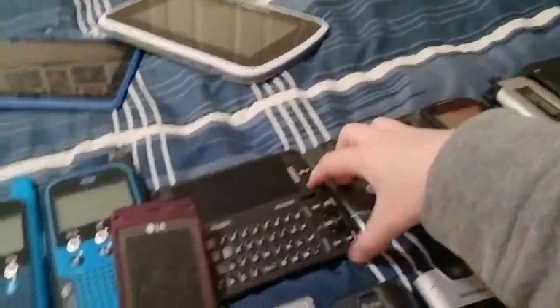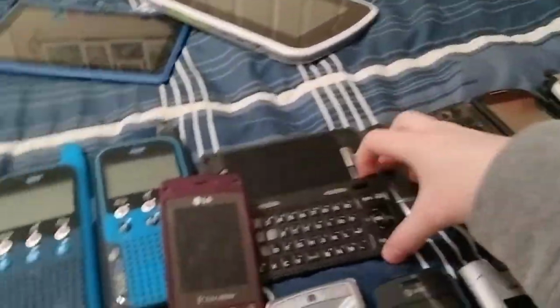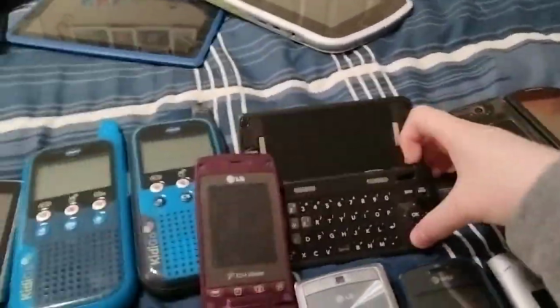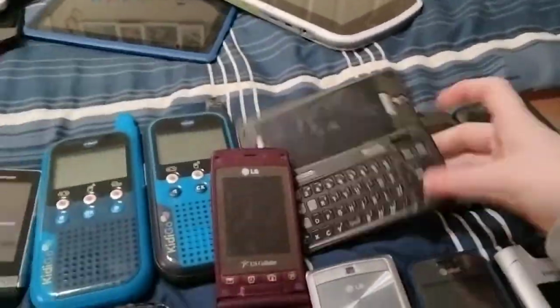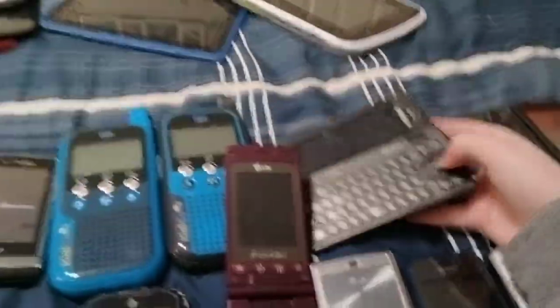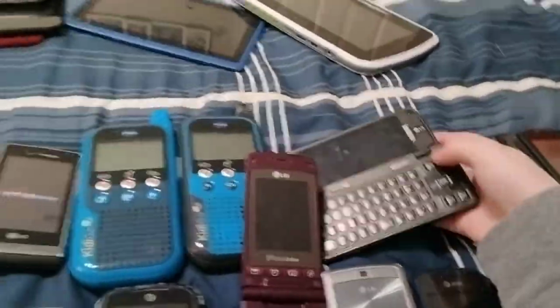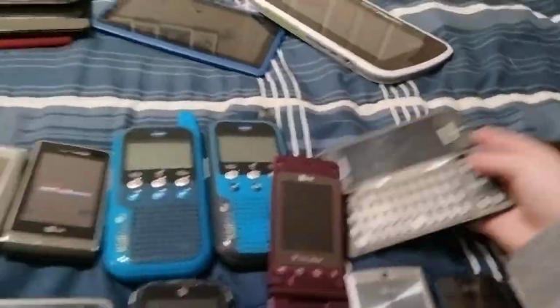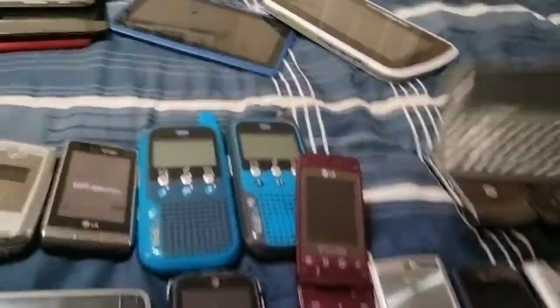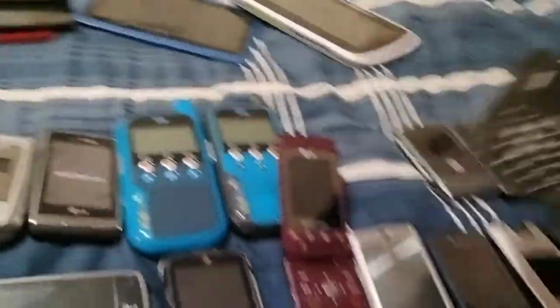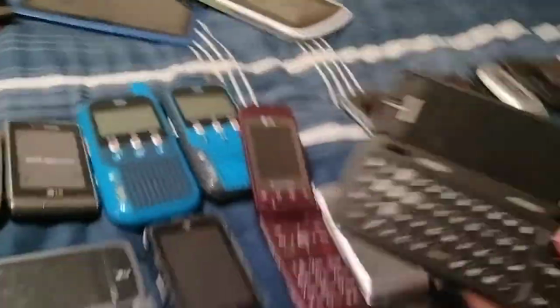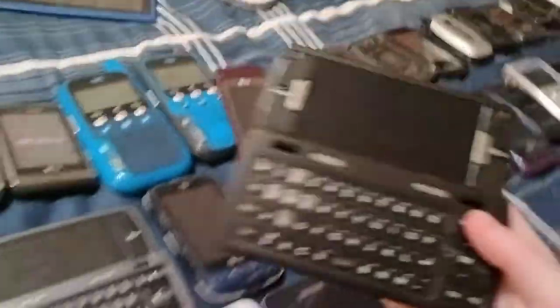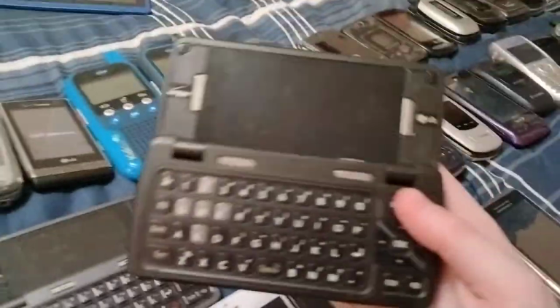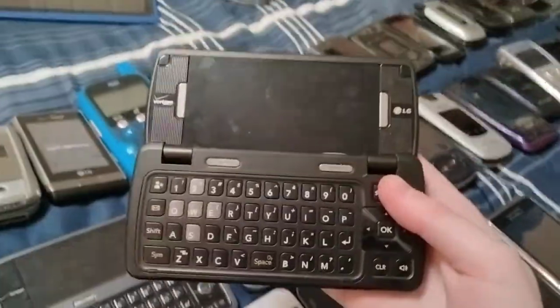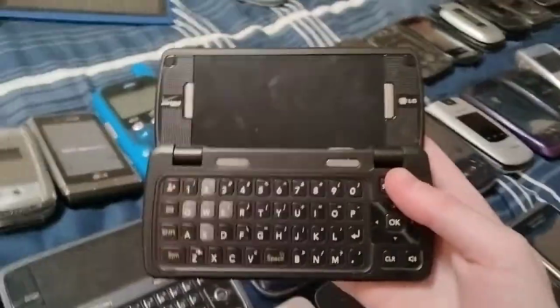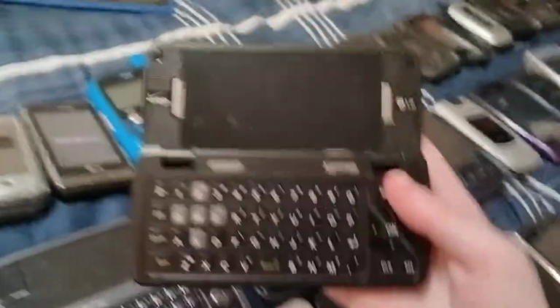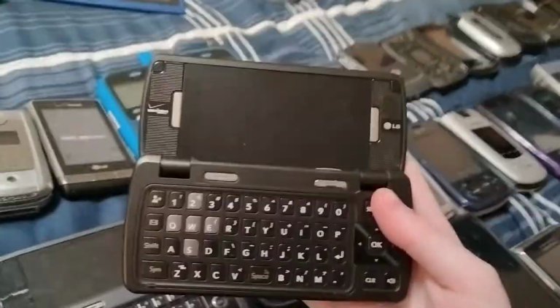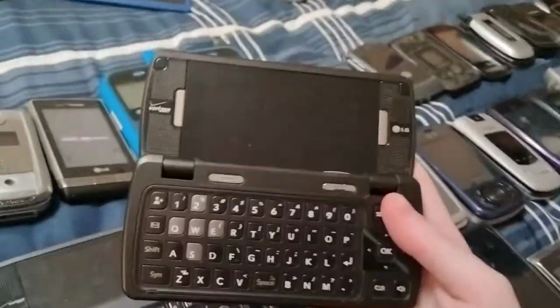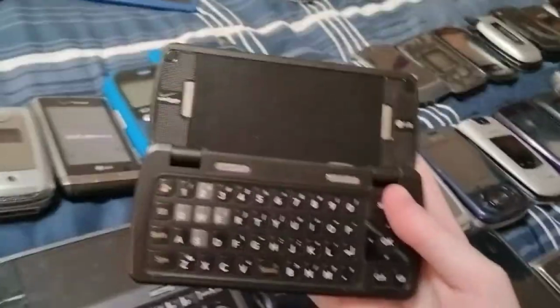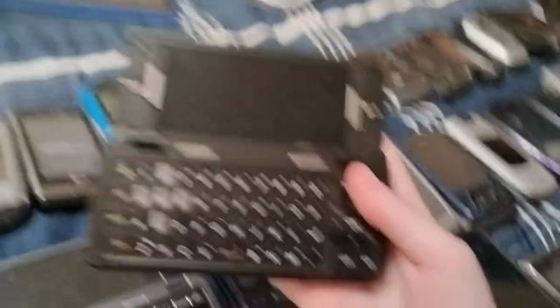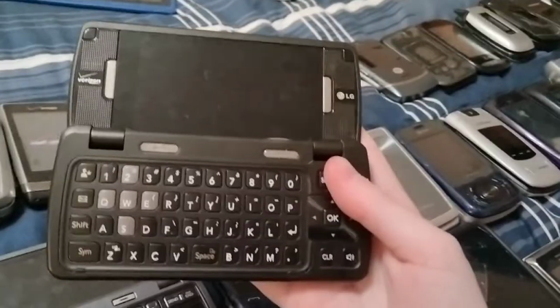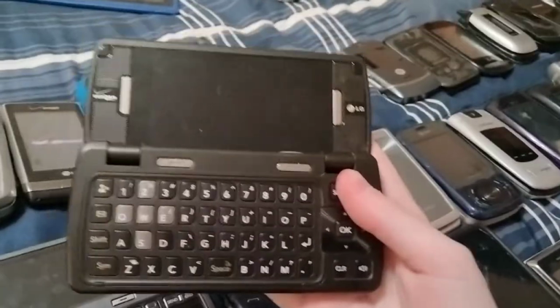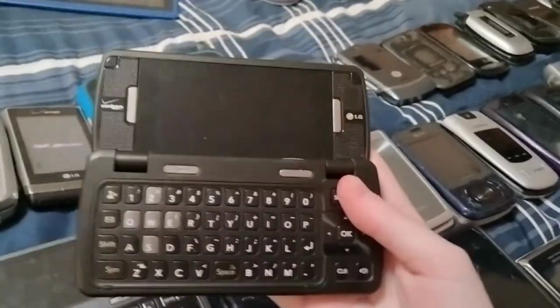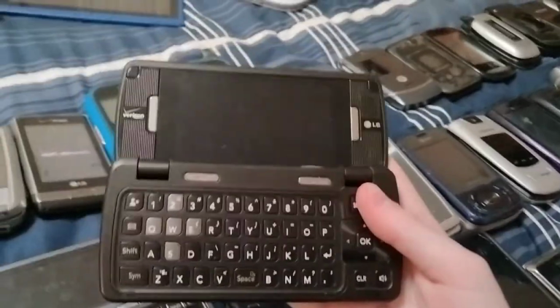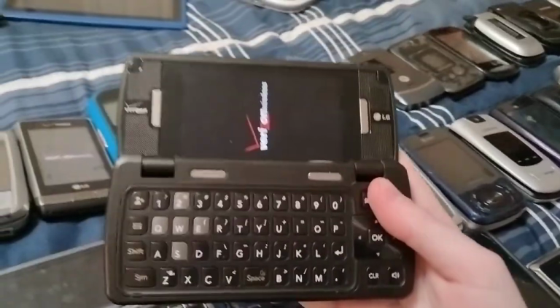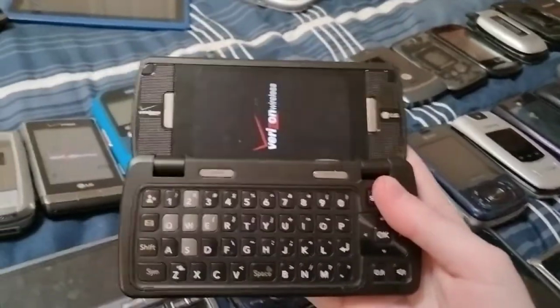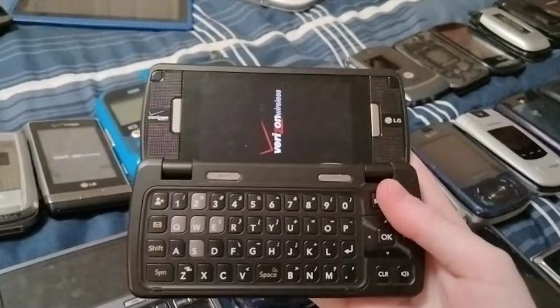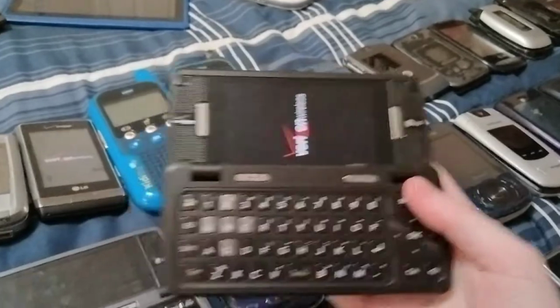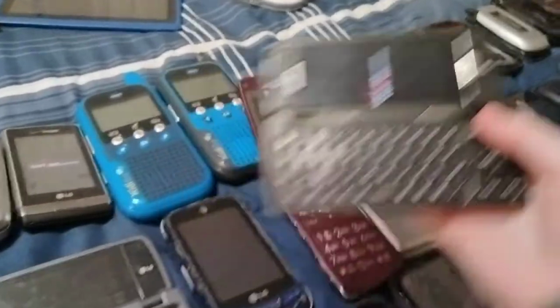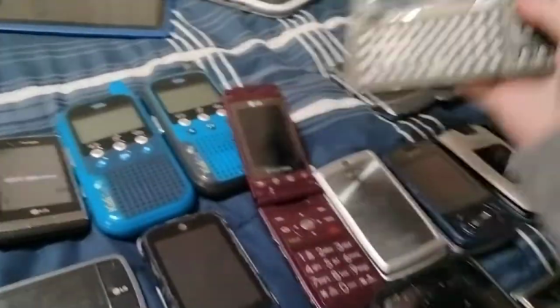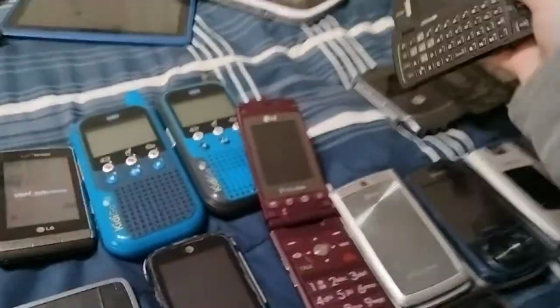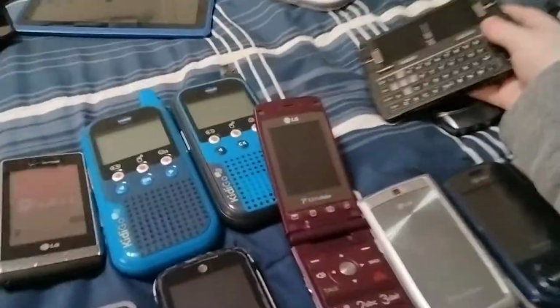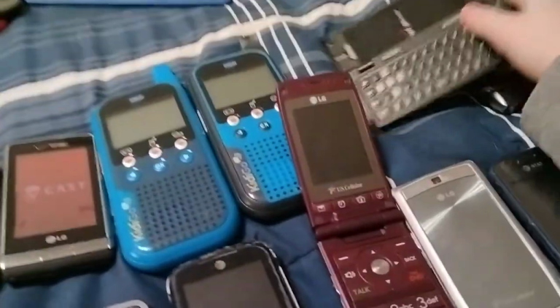Here's an OG Motorola V Touch on Verizon. This works perfectly fine.